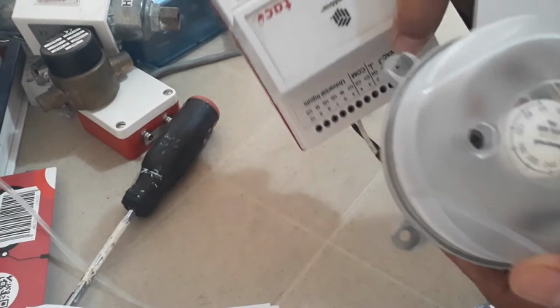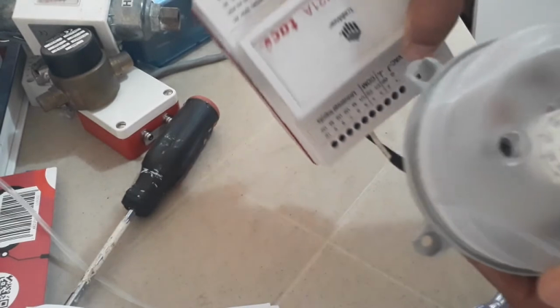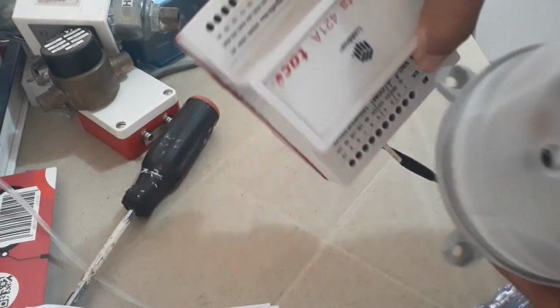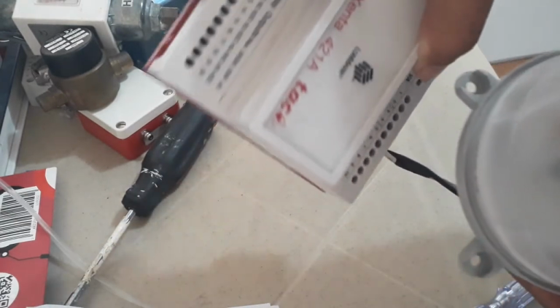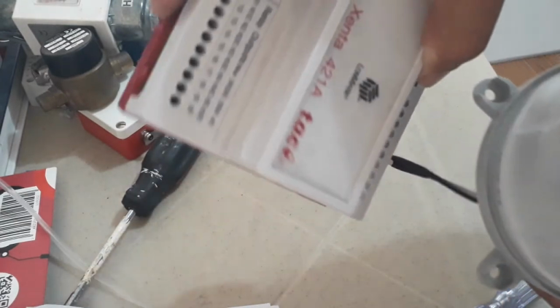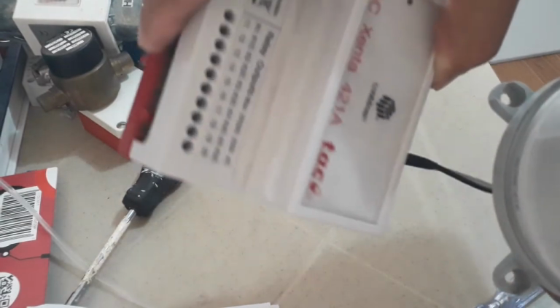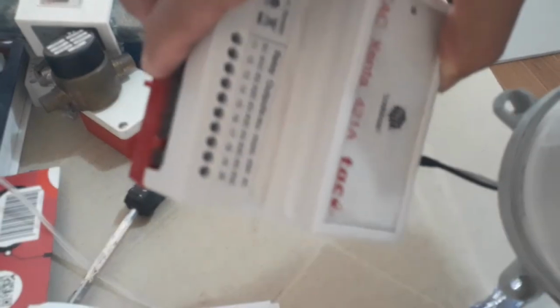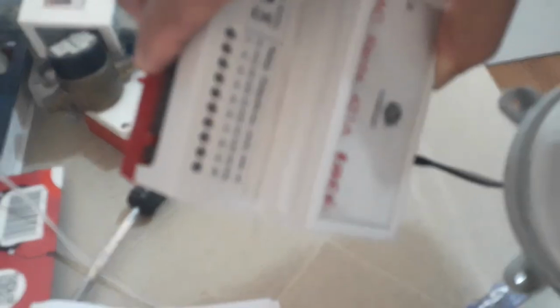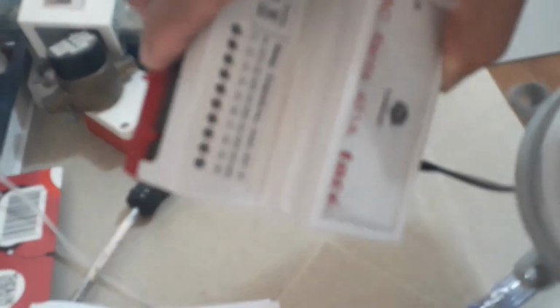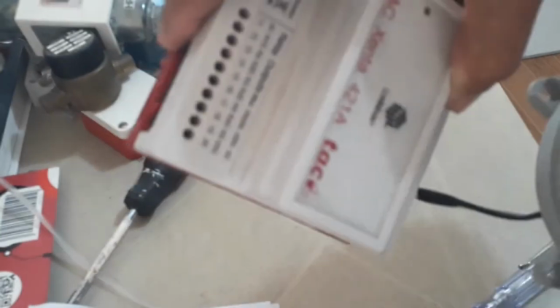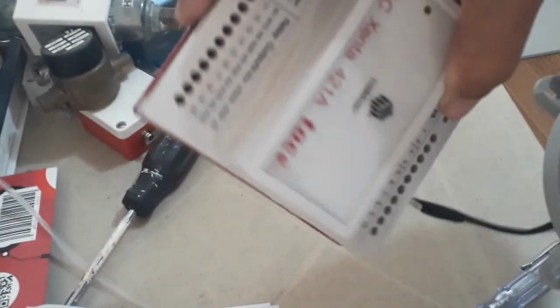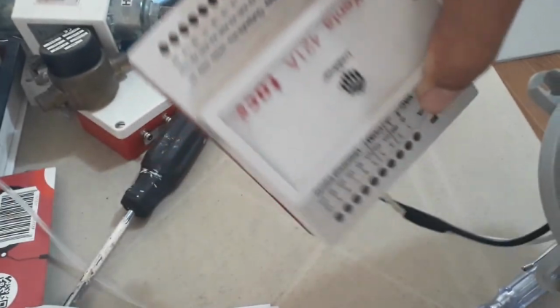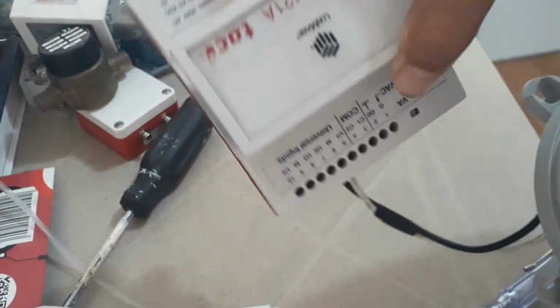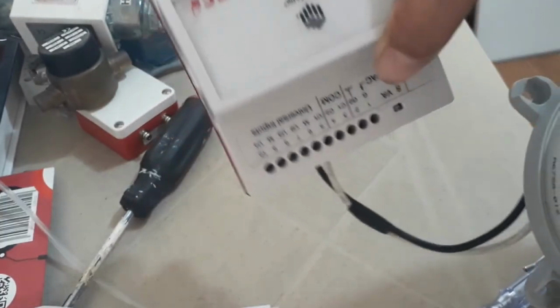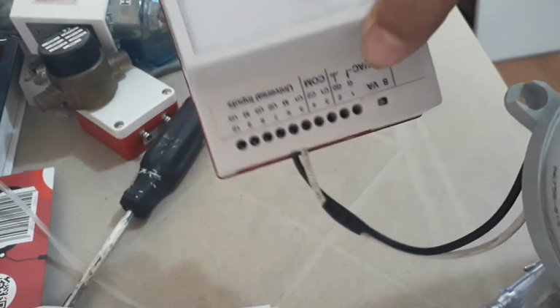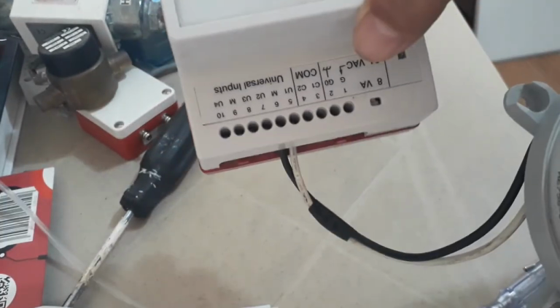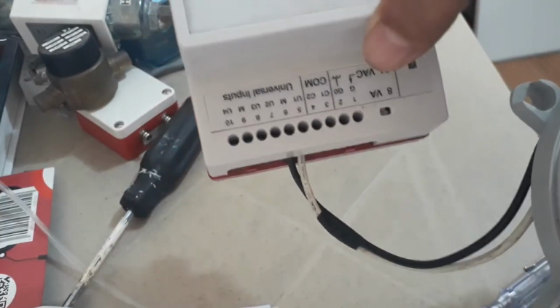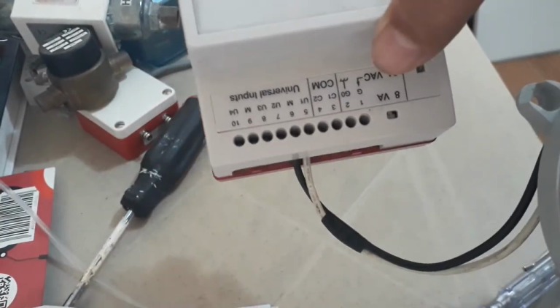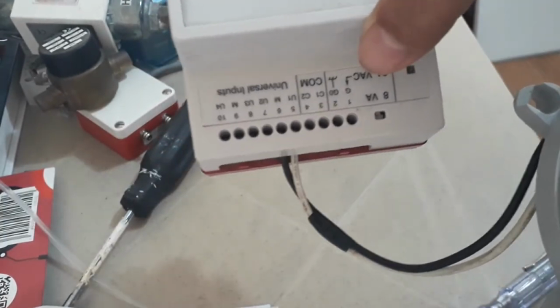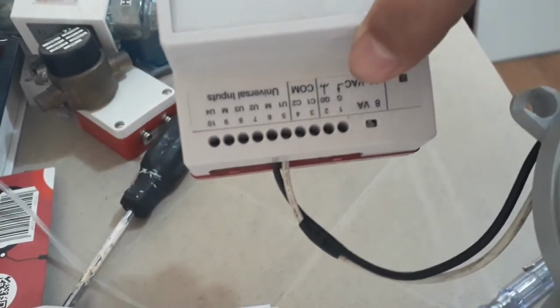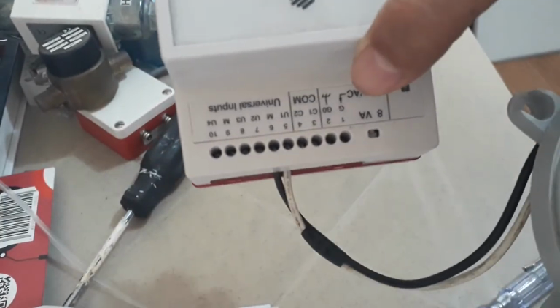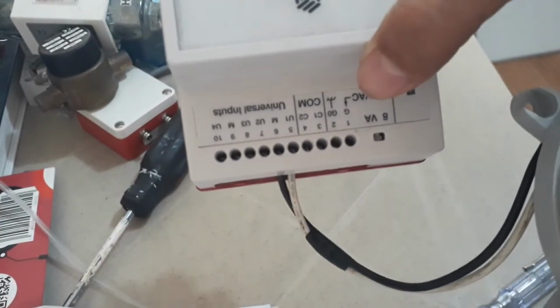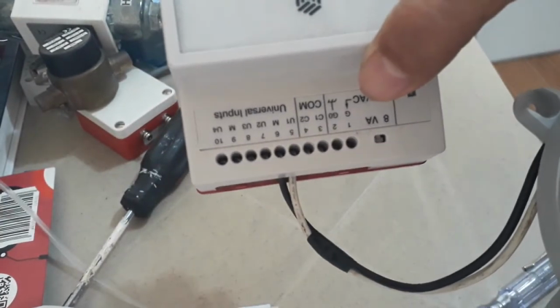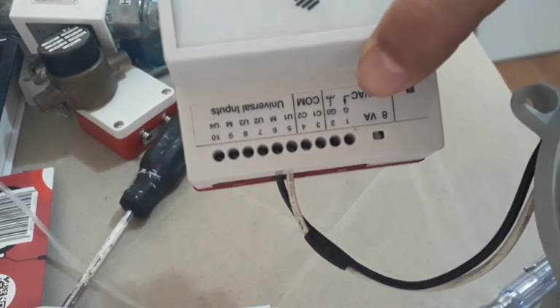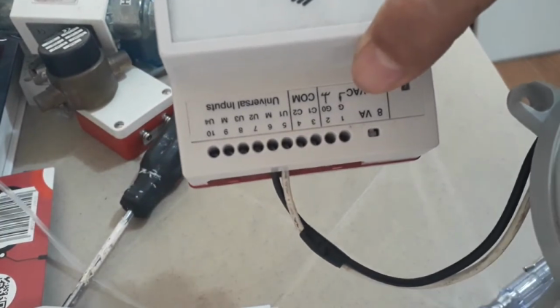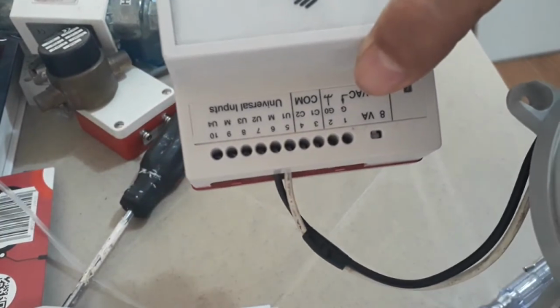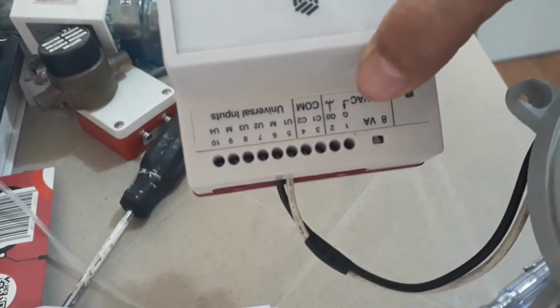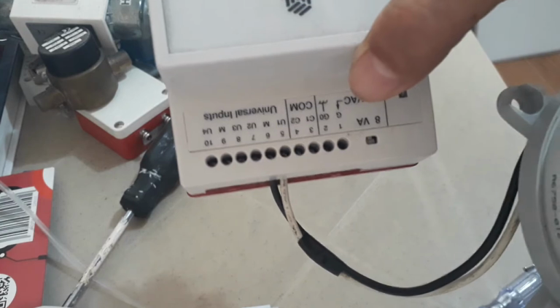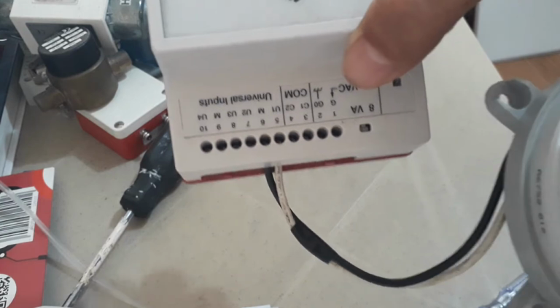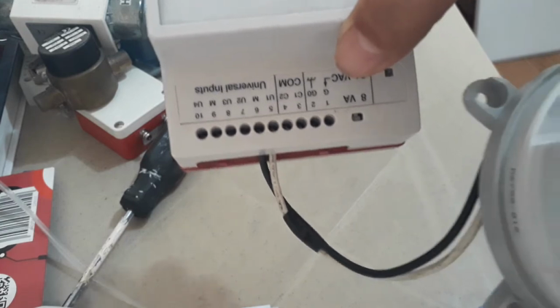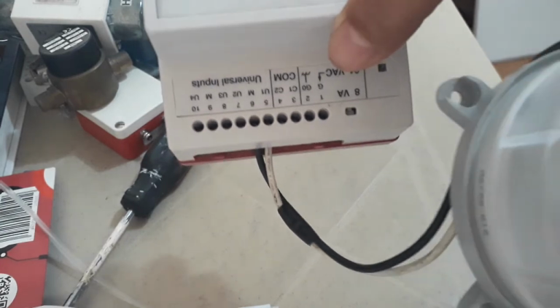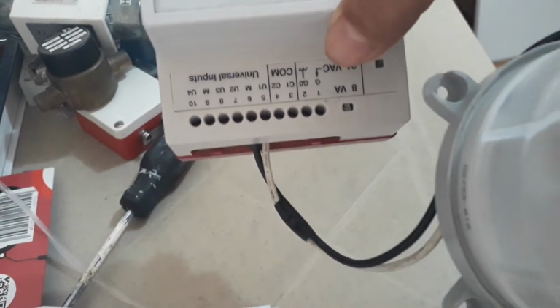This is the DDC IO module. I connected it in one of the universal inputs.